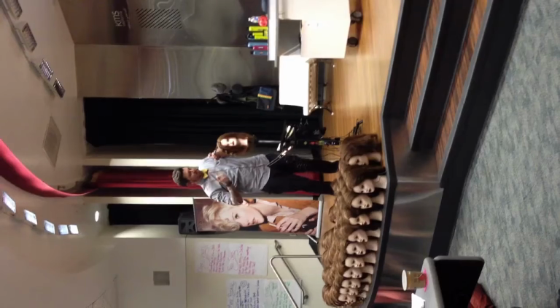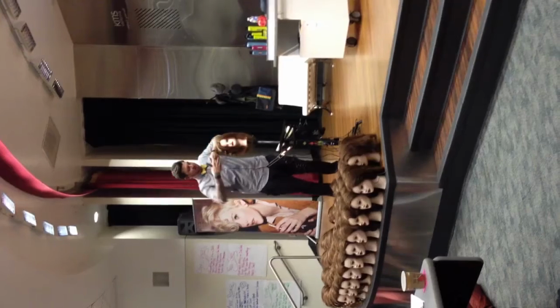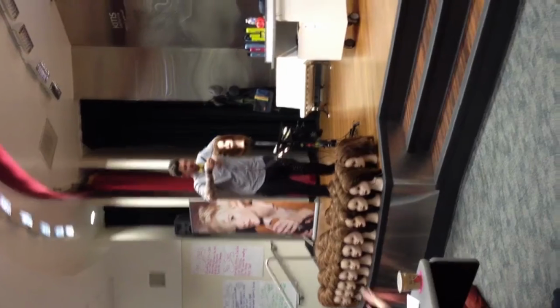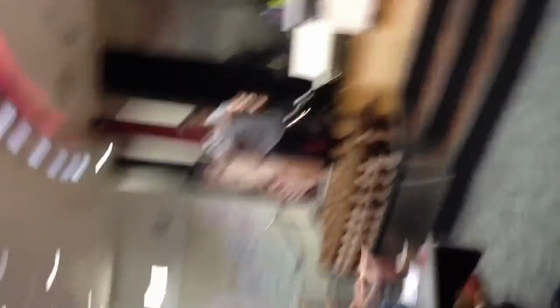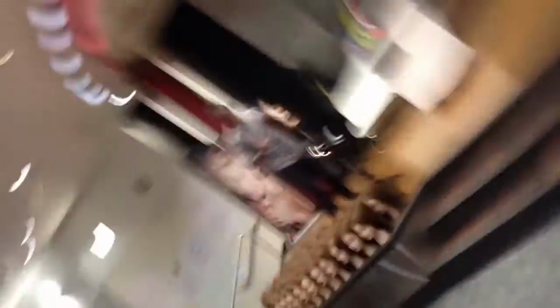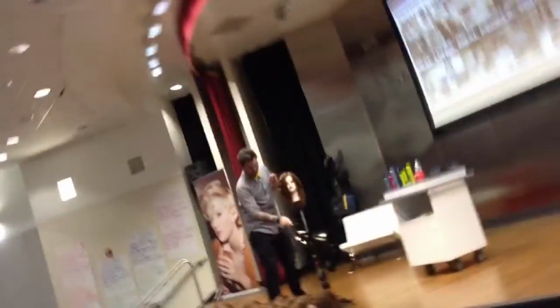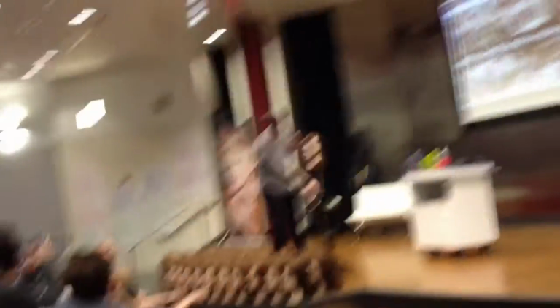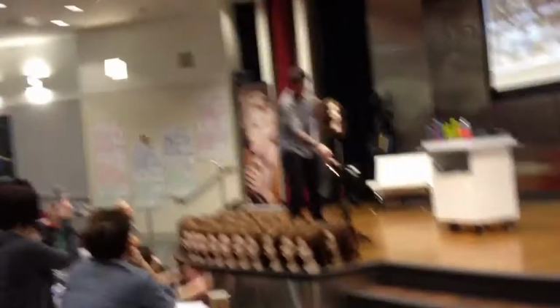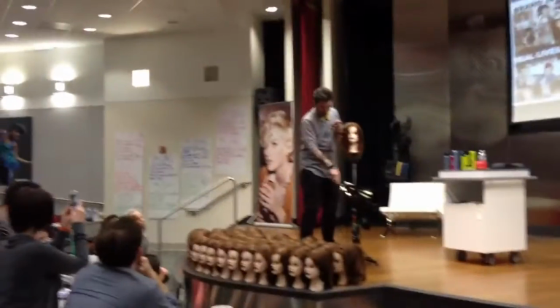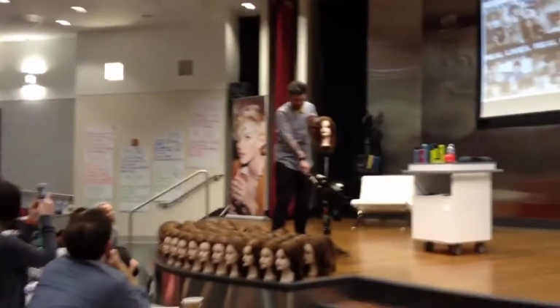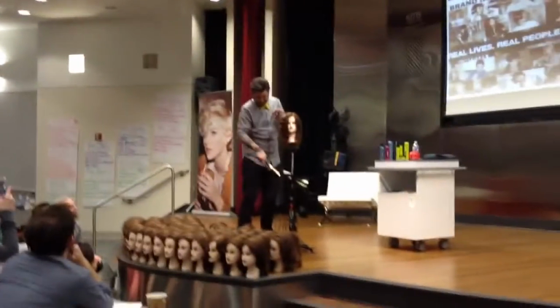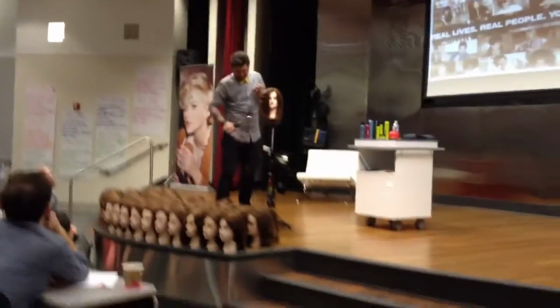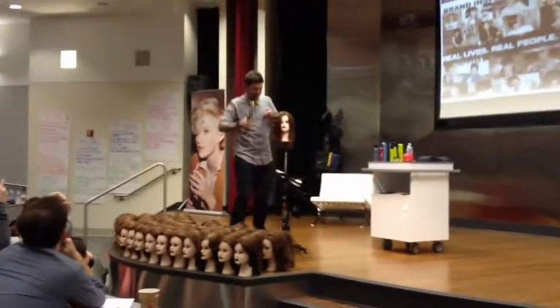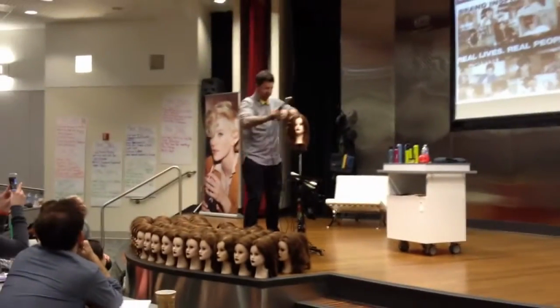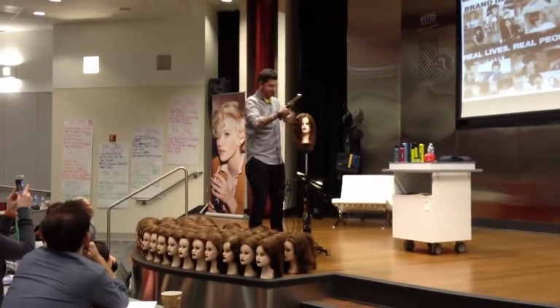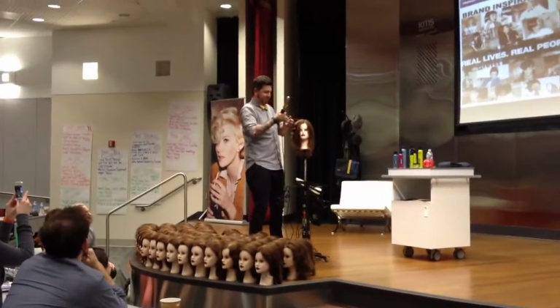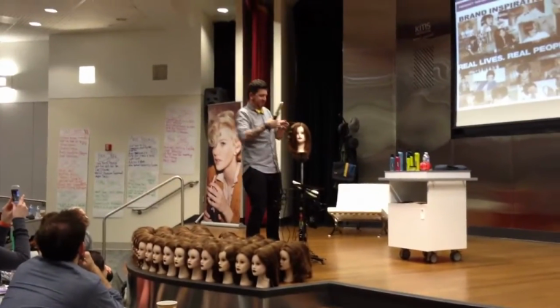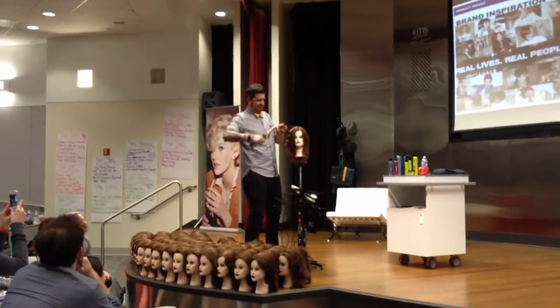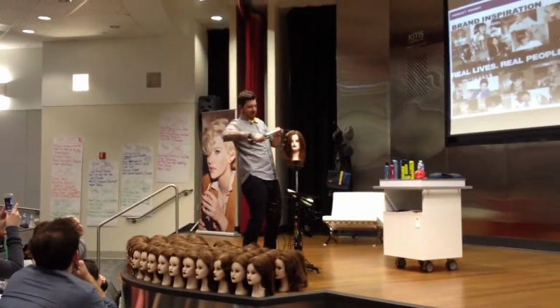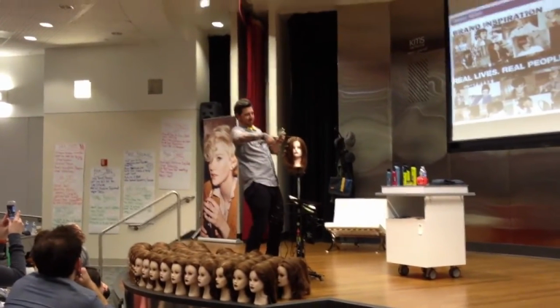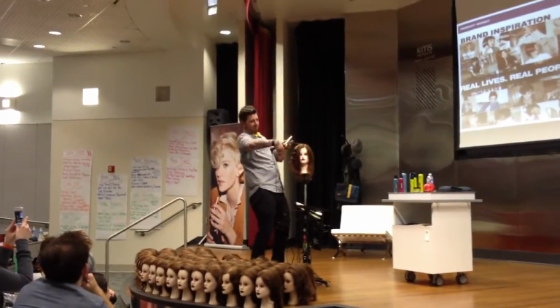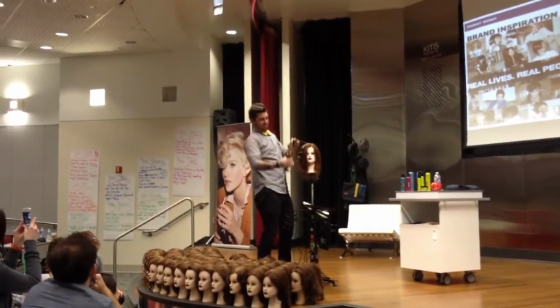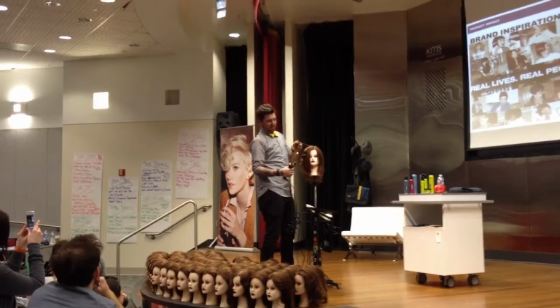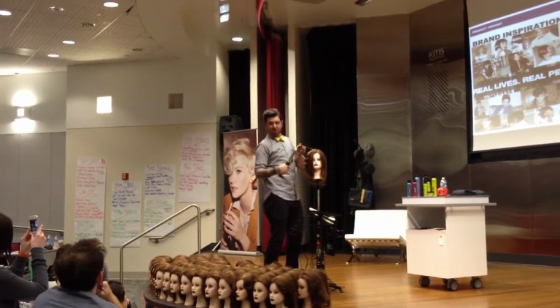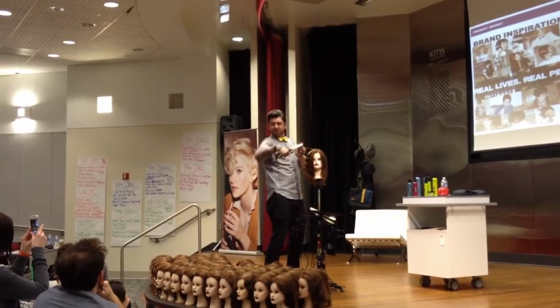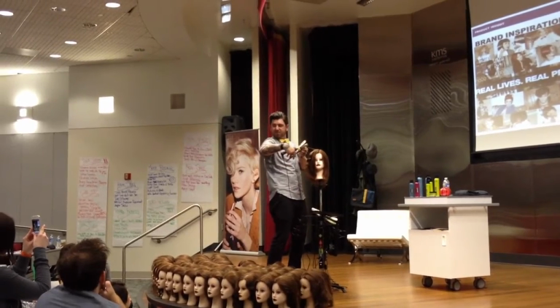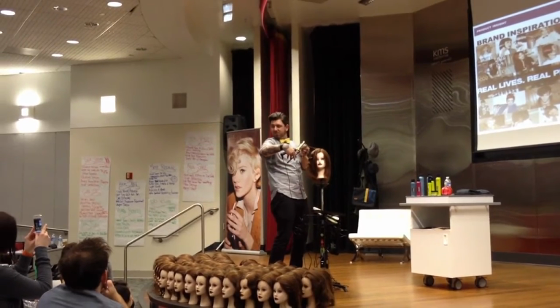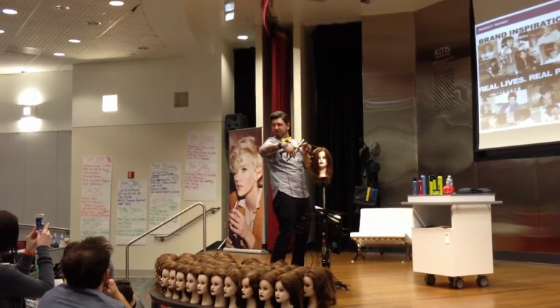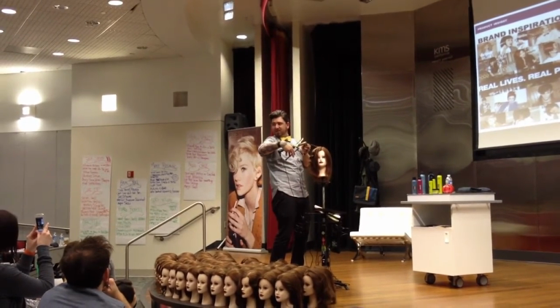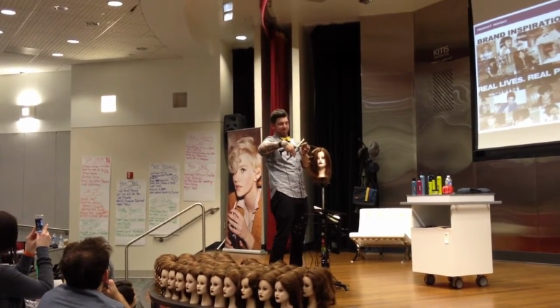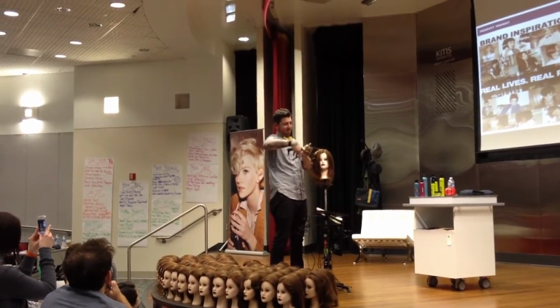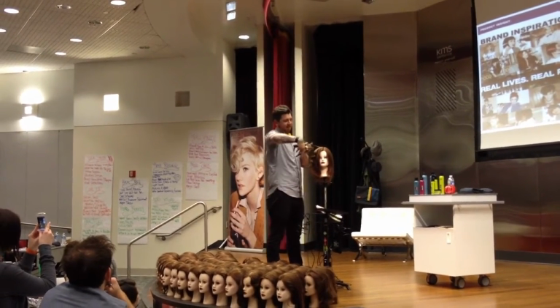So I always like to comb it through just to get a nice even distribution. So I'm going to go — is this a cool angle? Are you guys good with this angle?